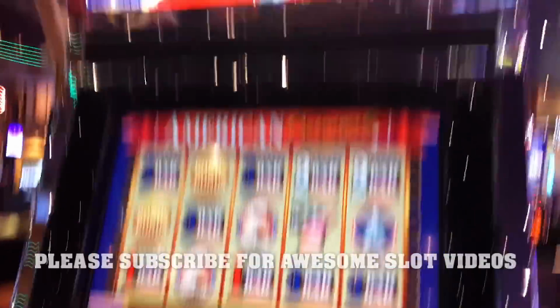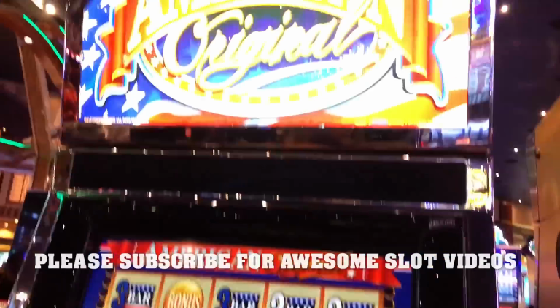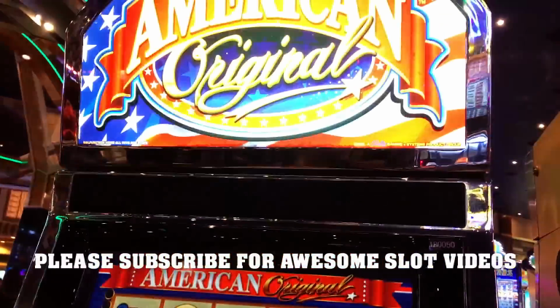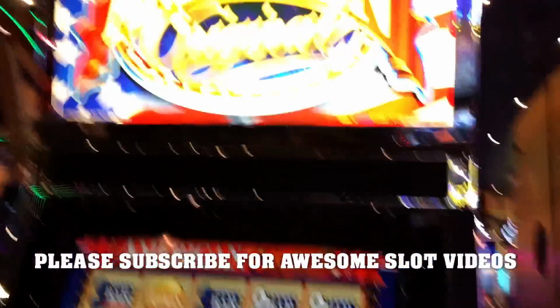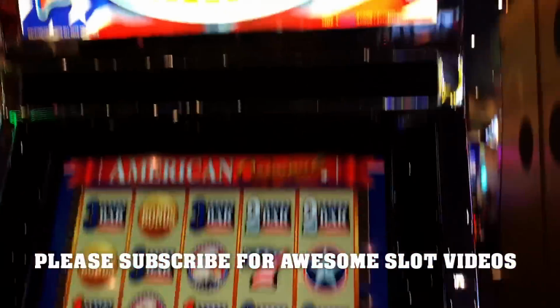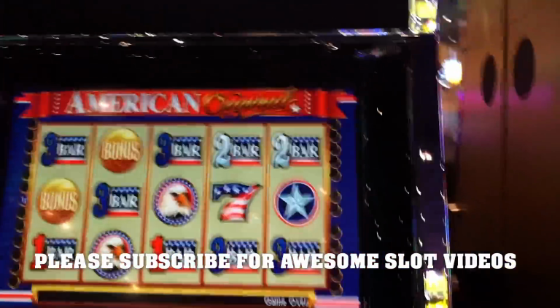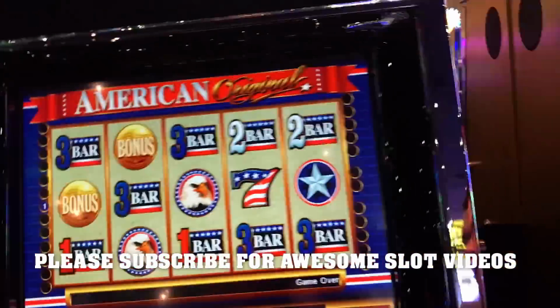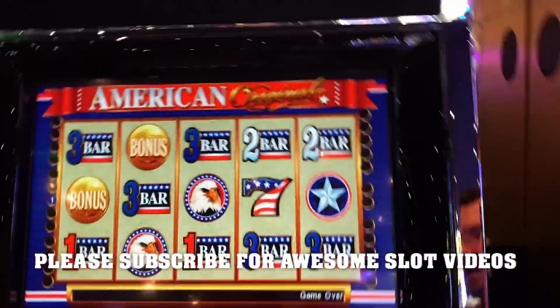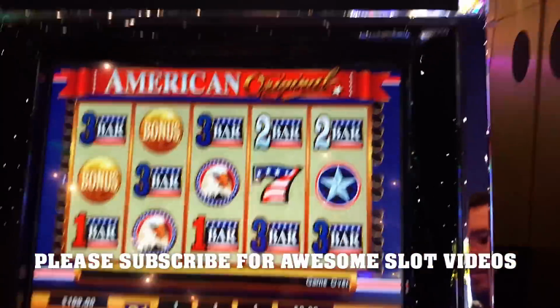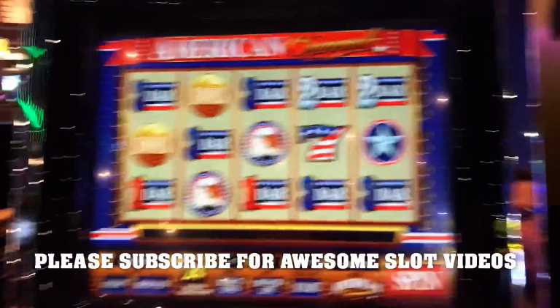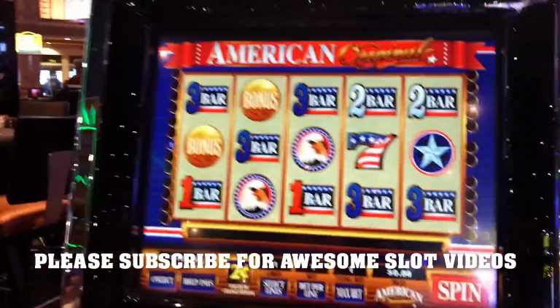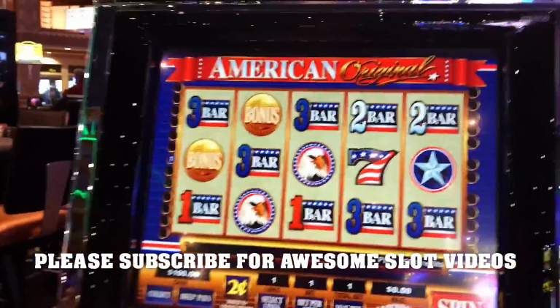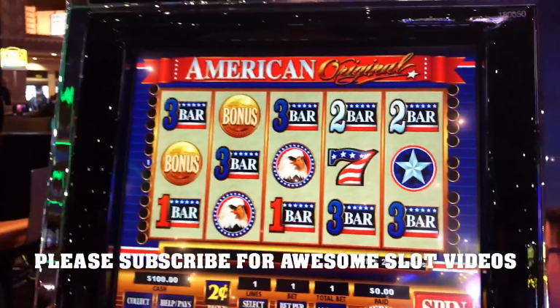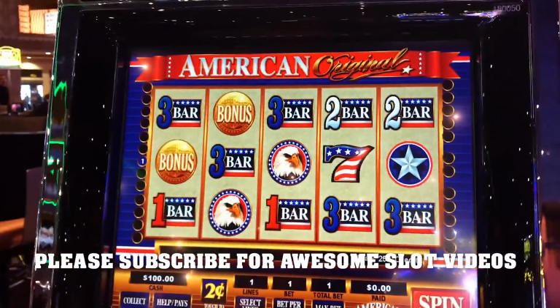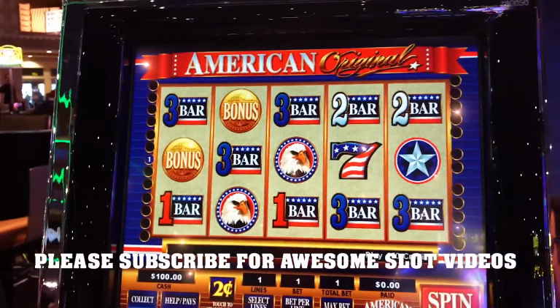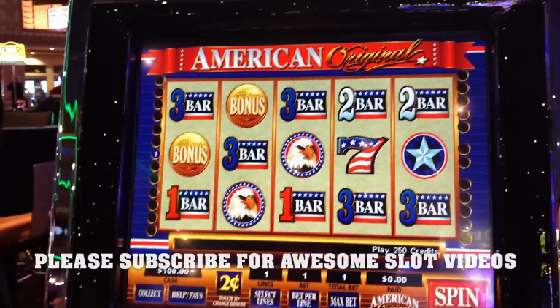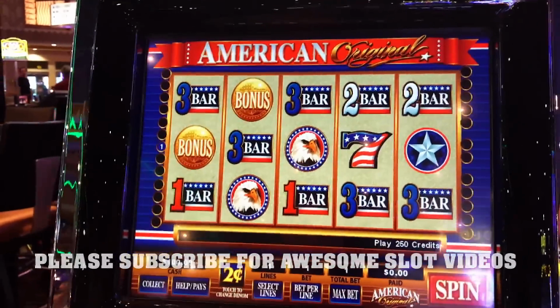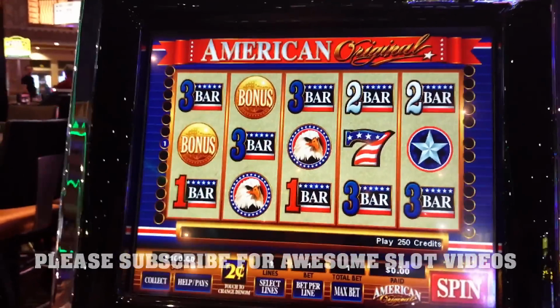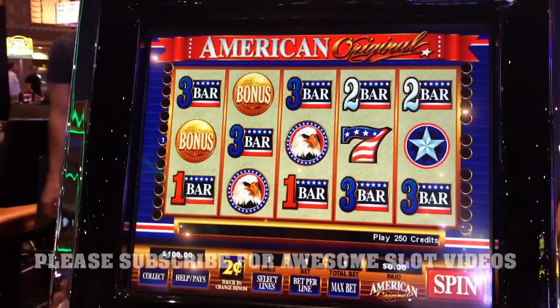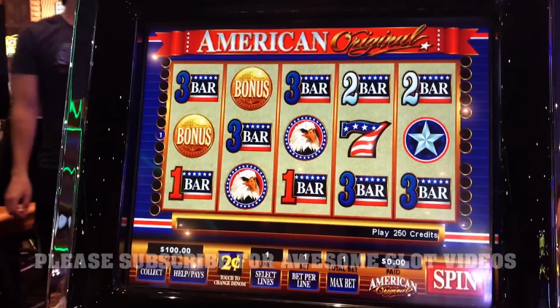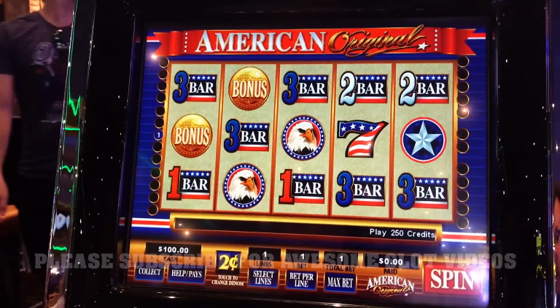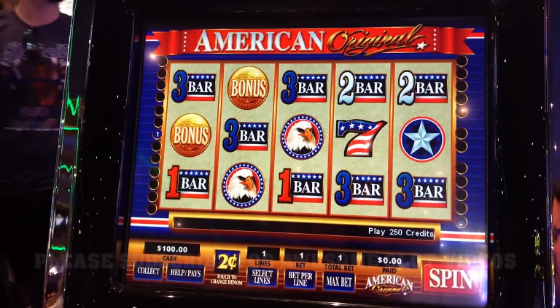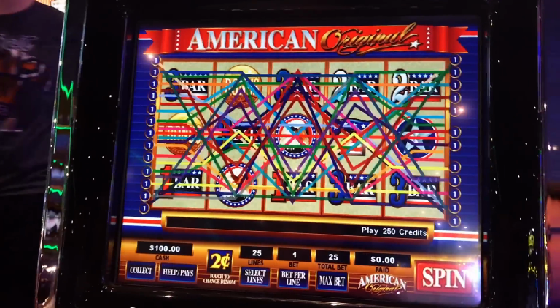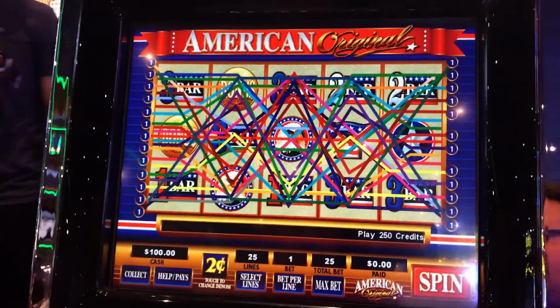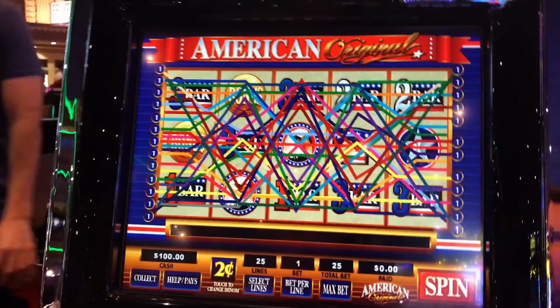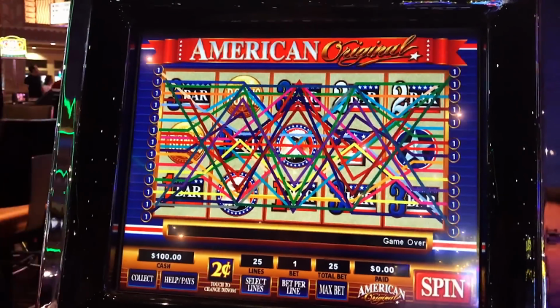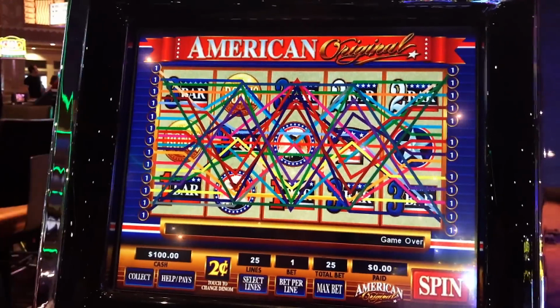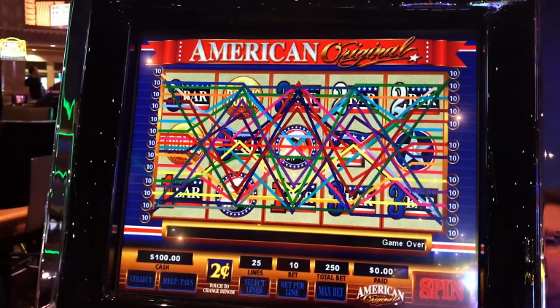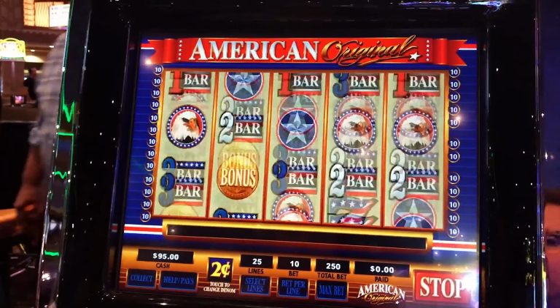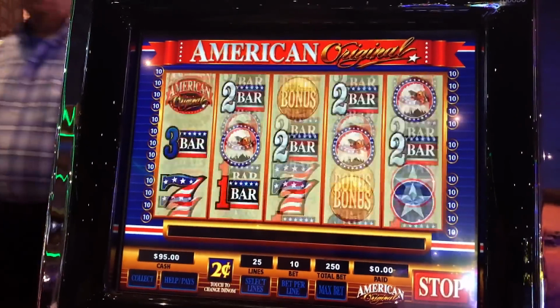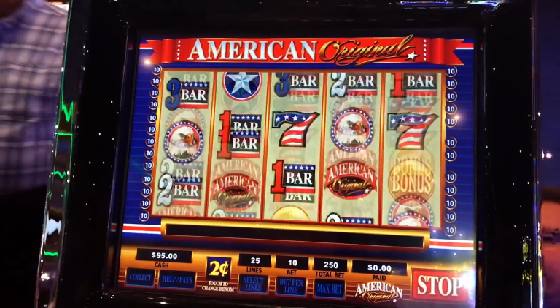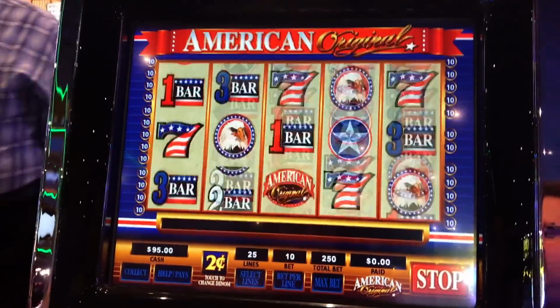American Original was a $5 max bet. Yep.